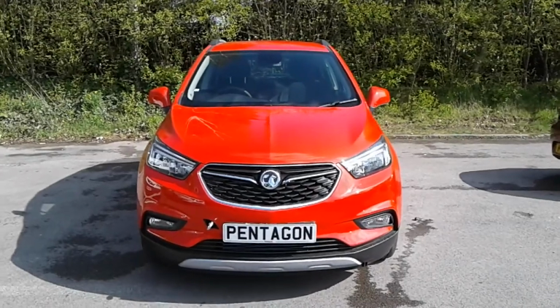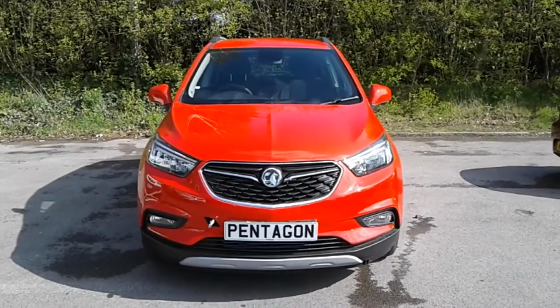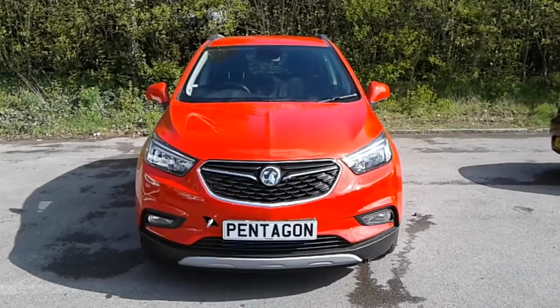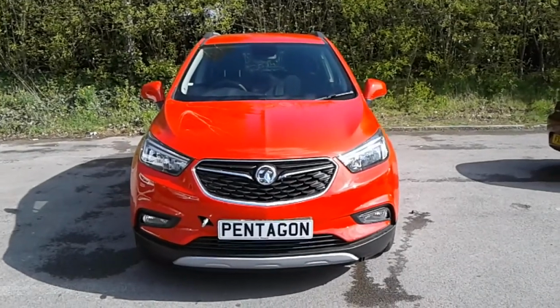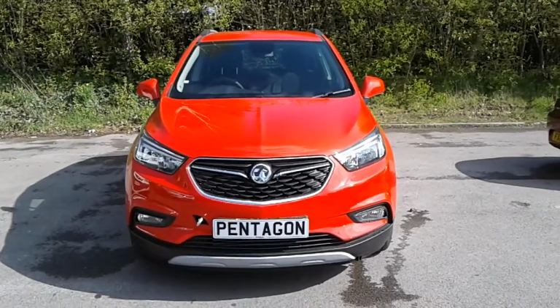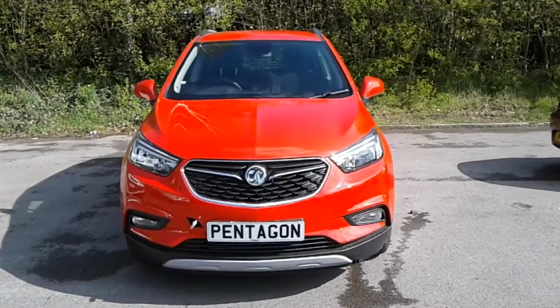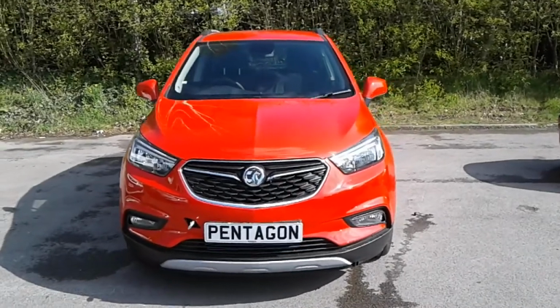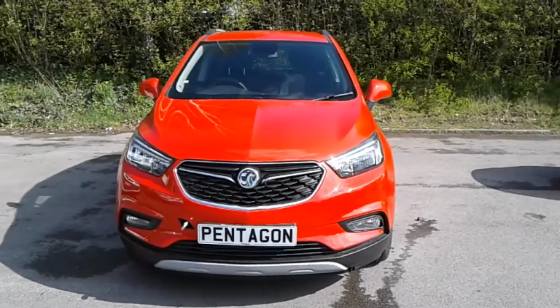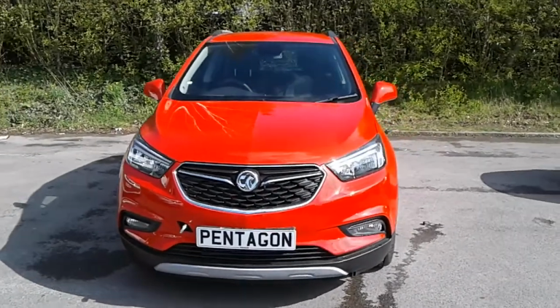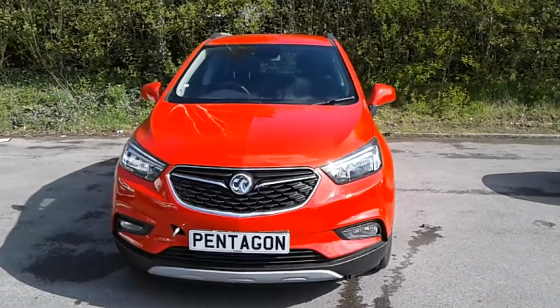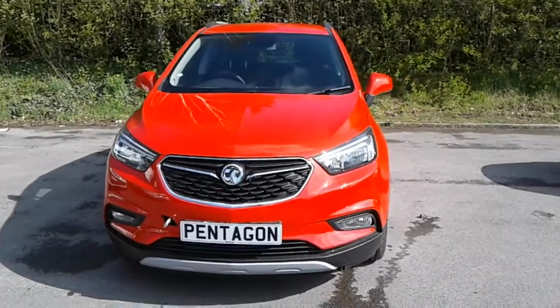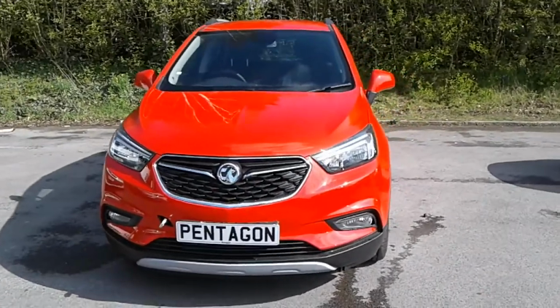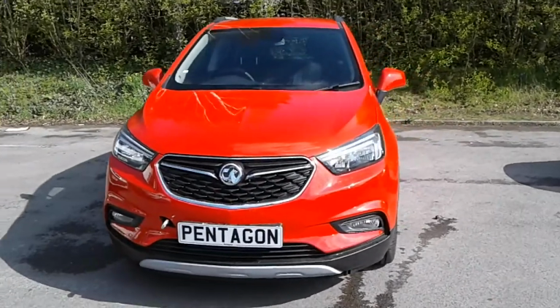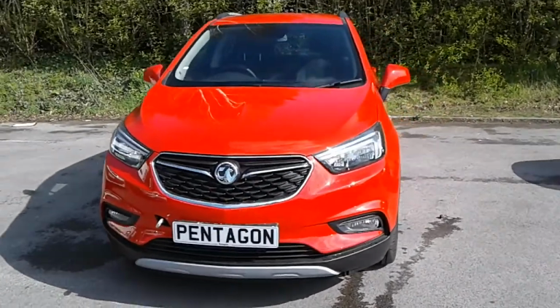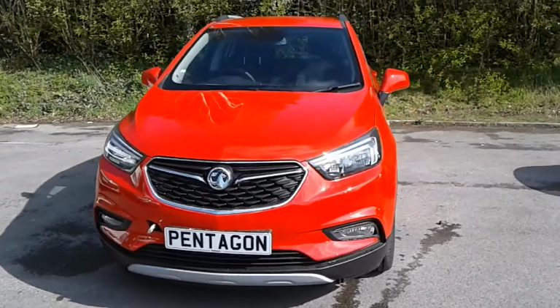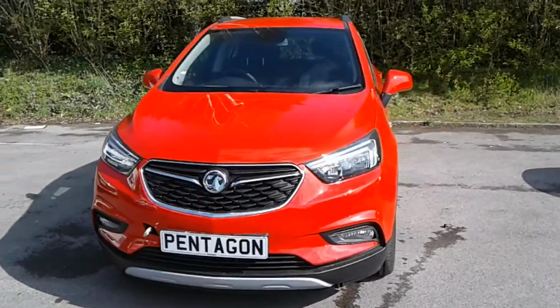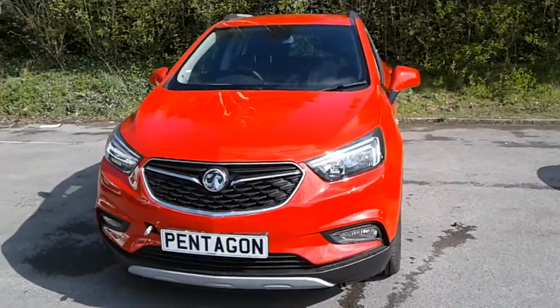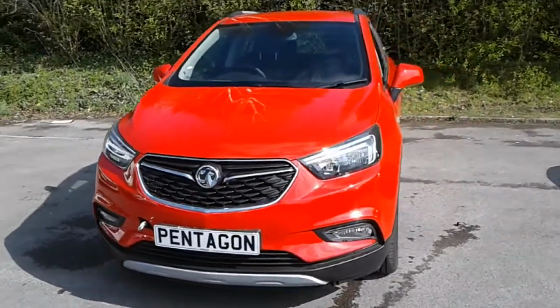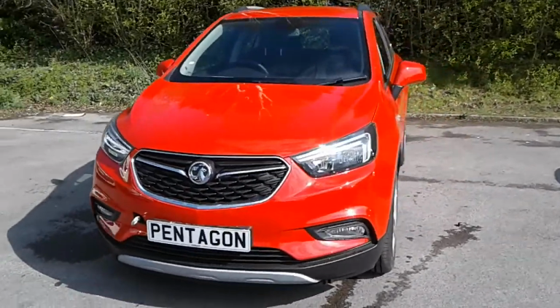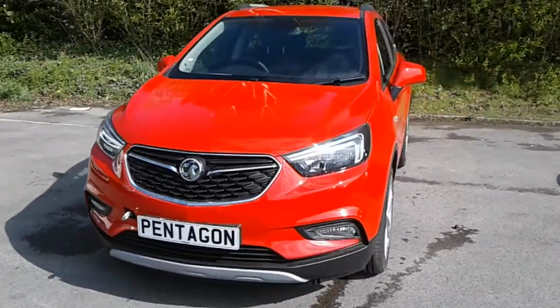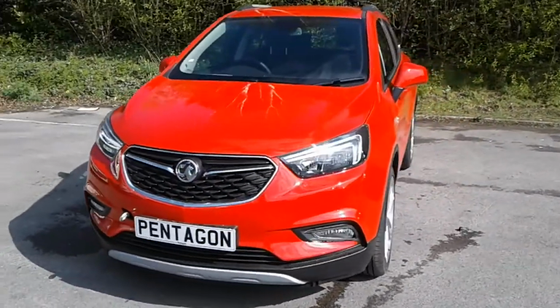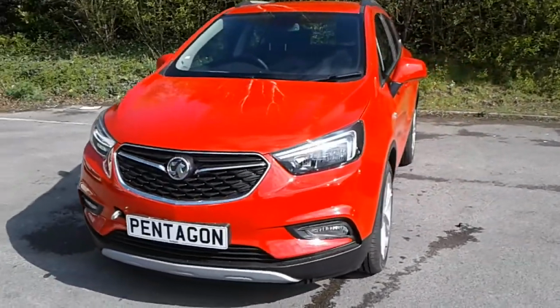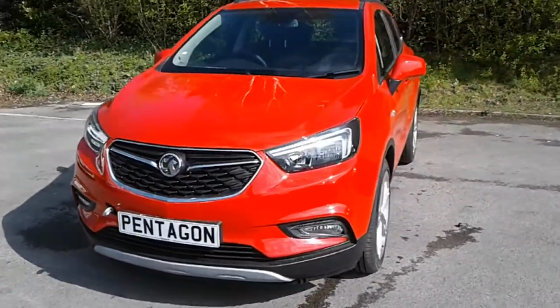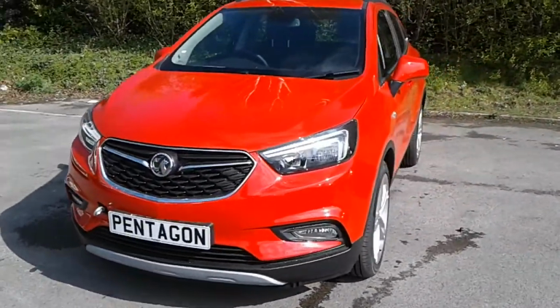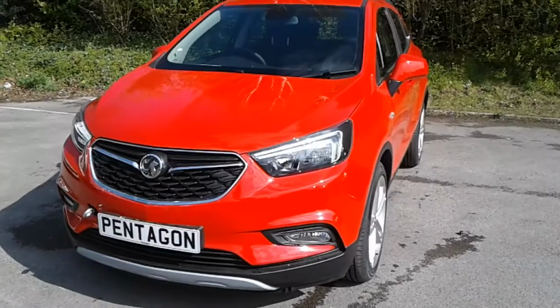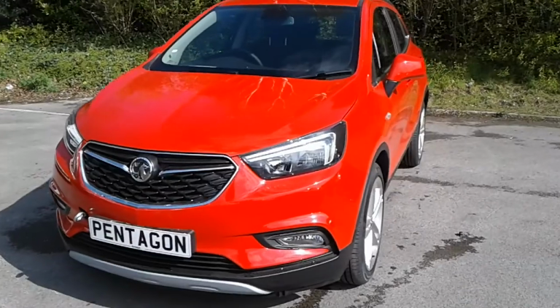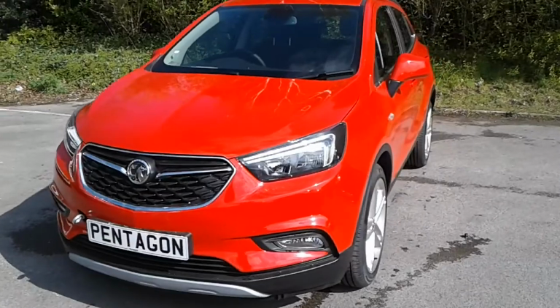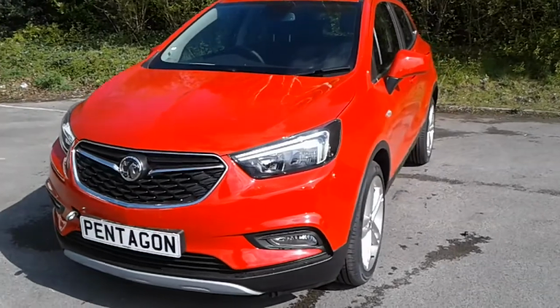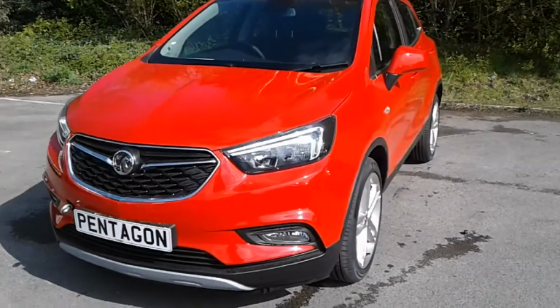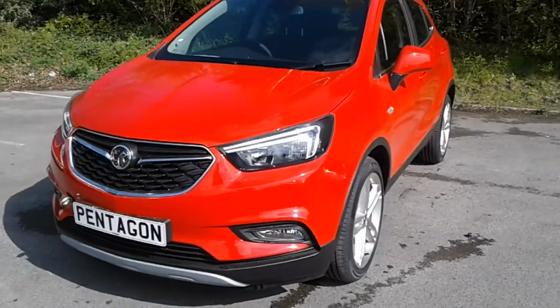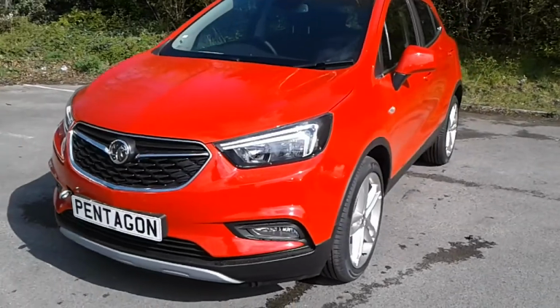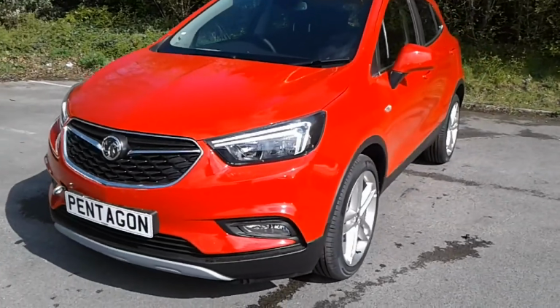Welcome to Pentagon Vauxhall at Lincoln Tritton Road. Here we have a Vauxhall Mokka X Griffin.